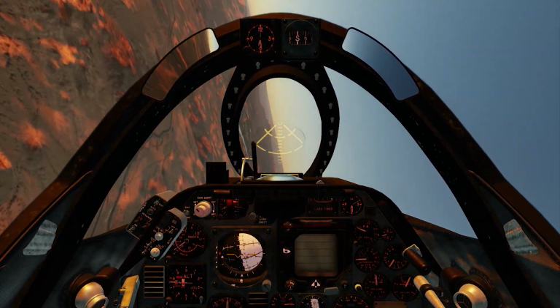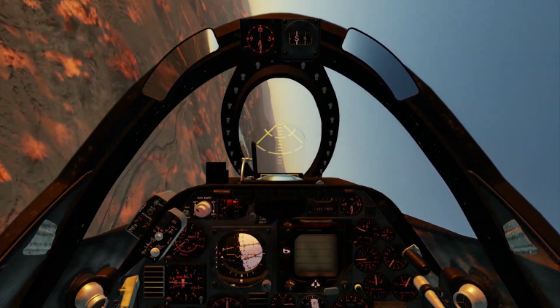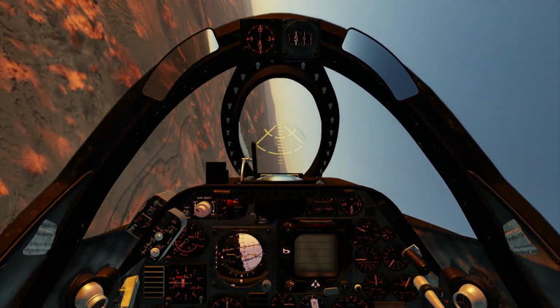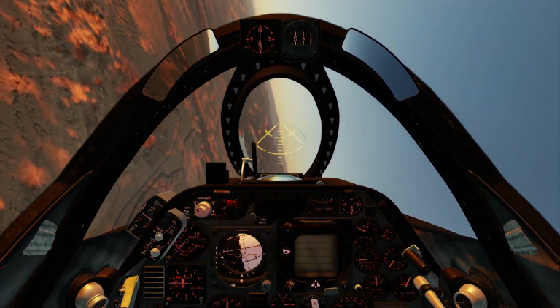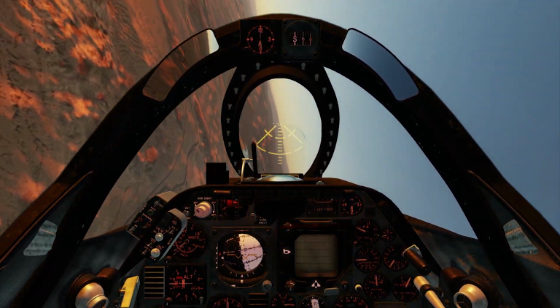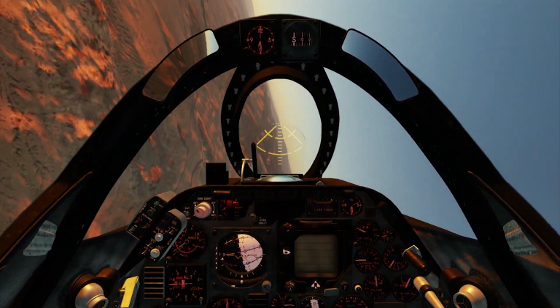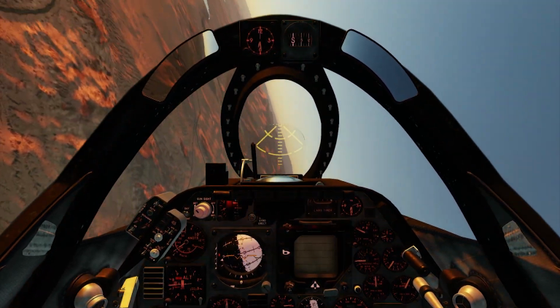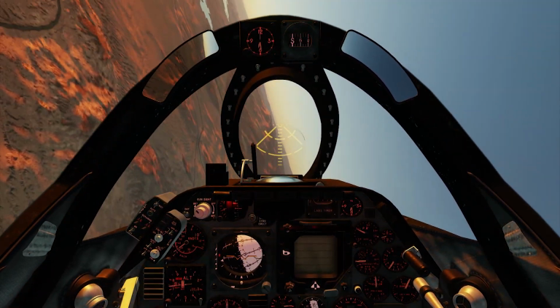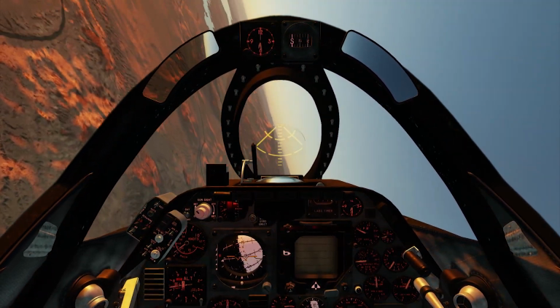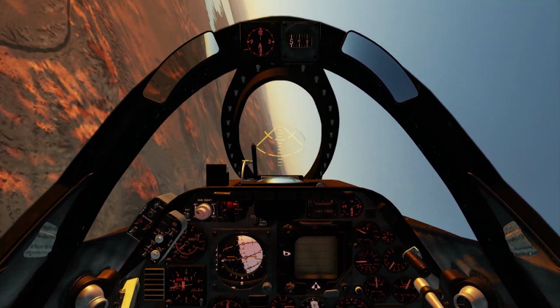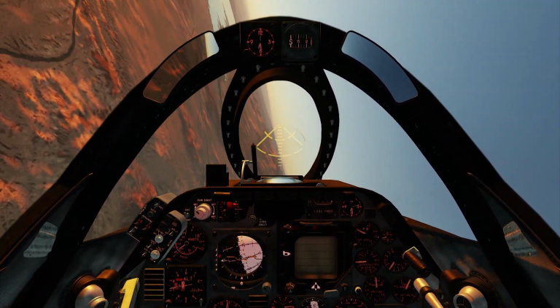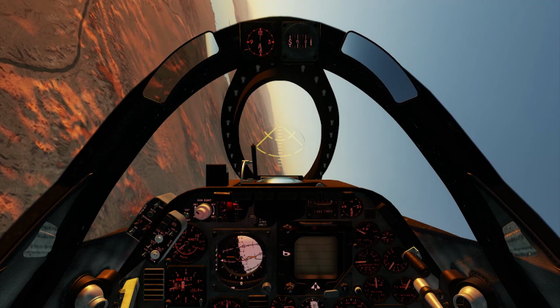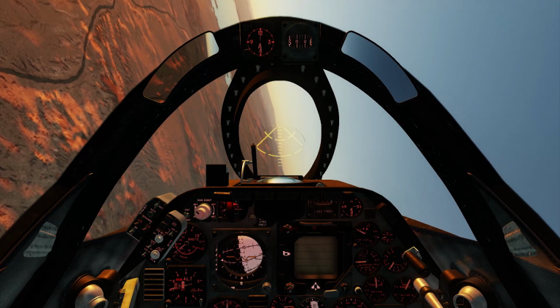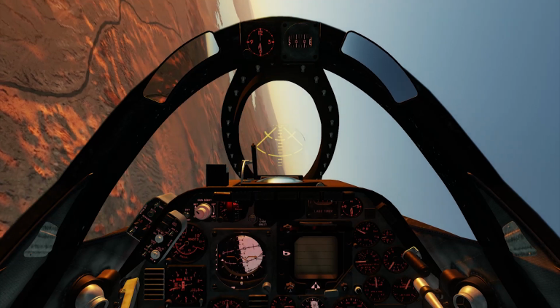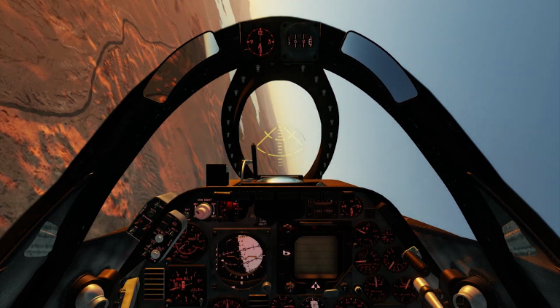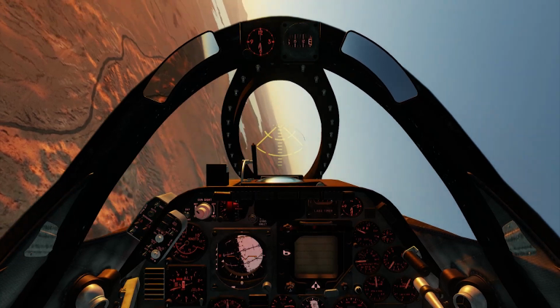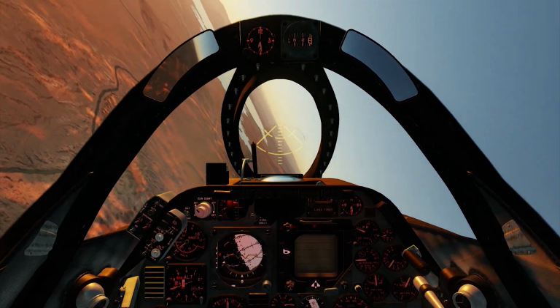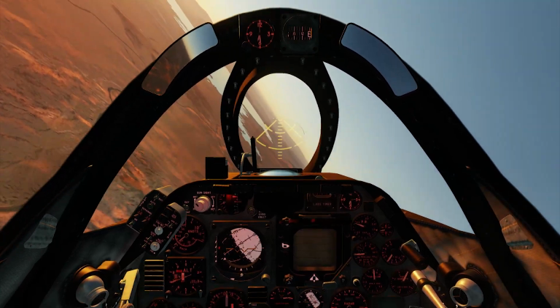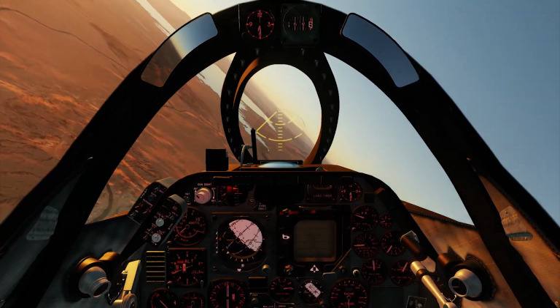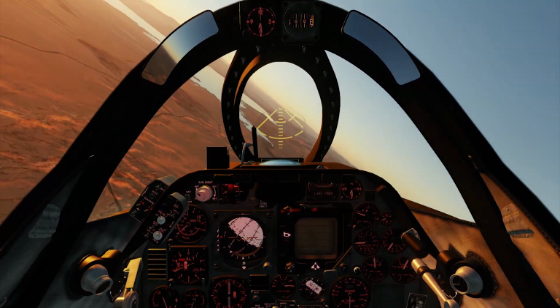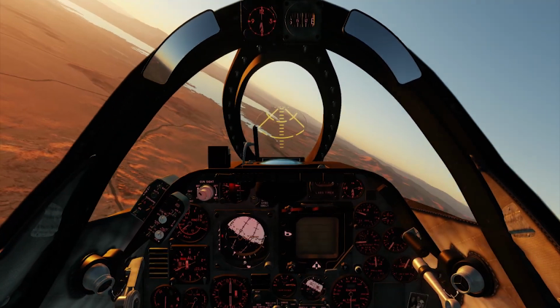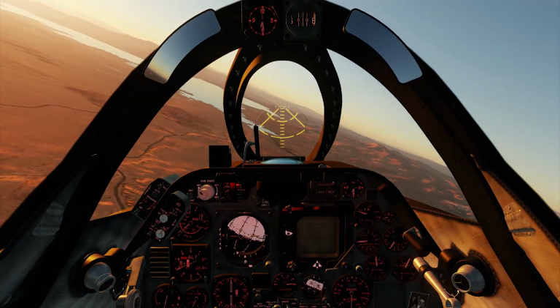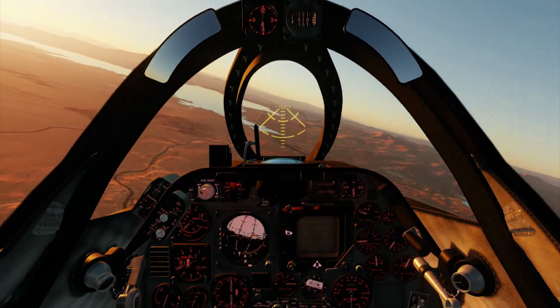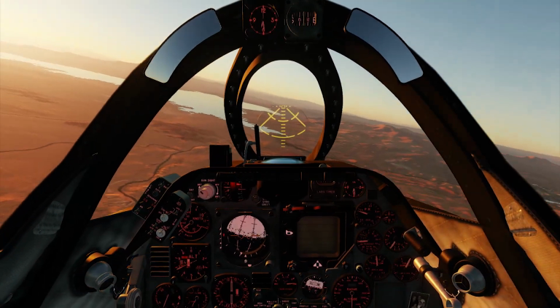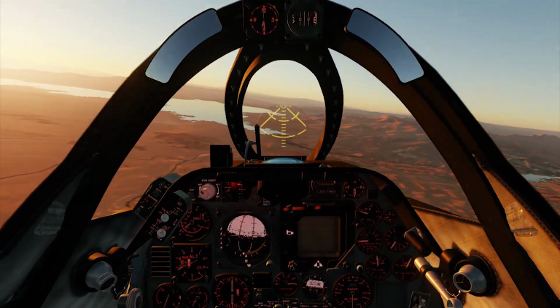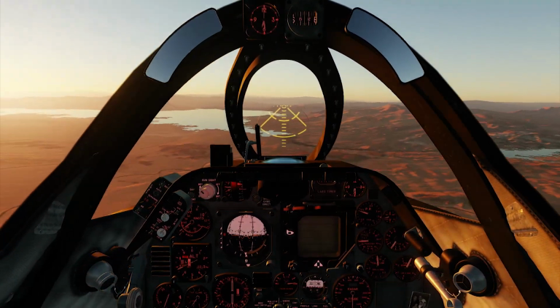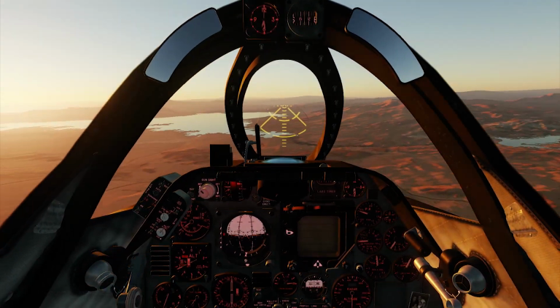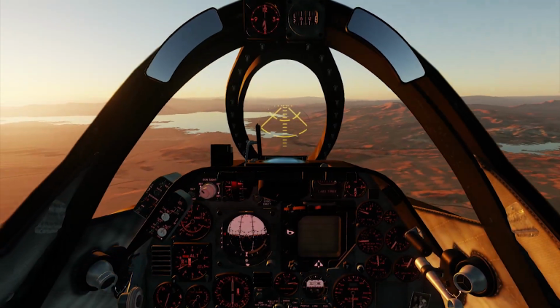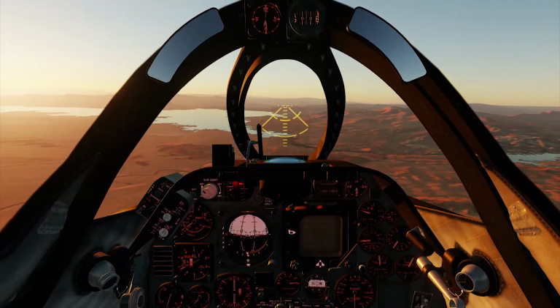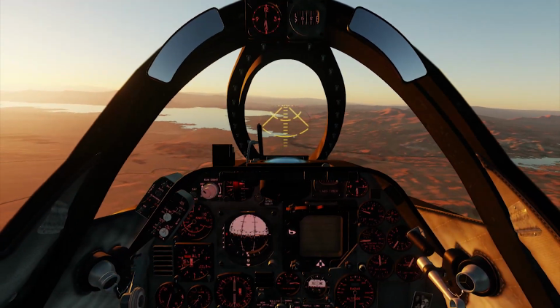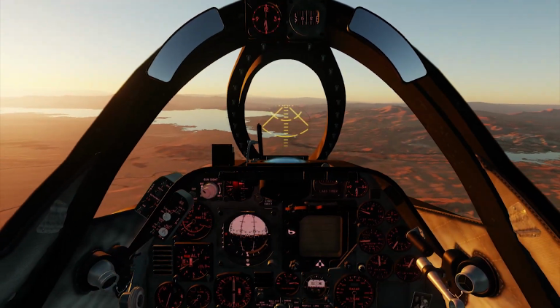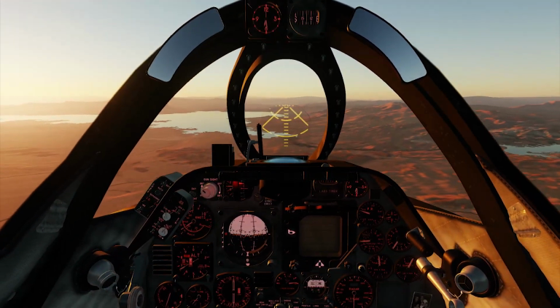I know this stuff doesn't look like much, but we're establishing accuracy here. All the dogfighting and the good stuff will come later.